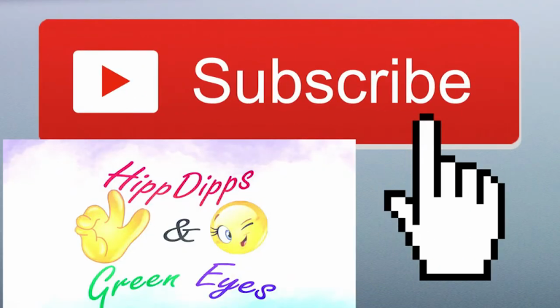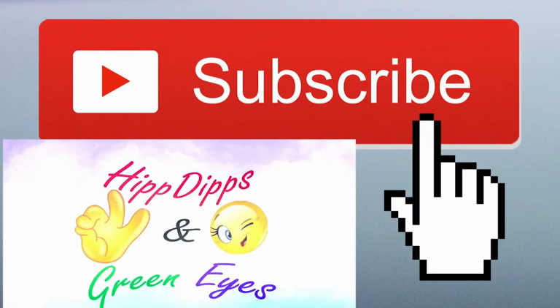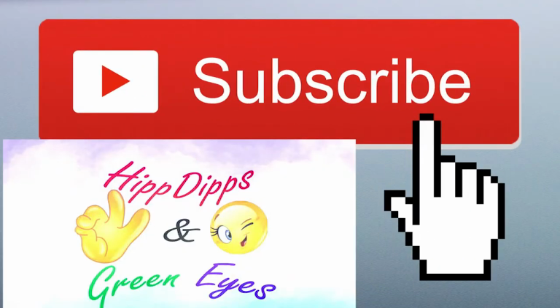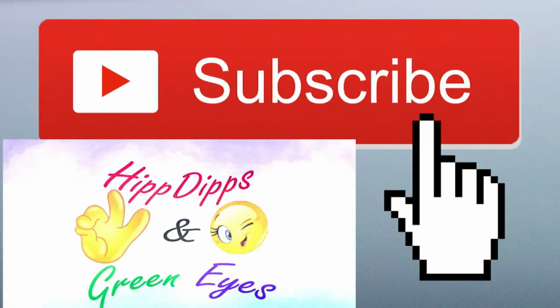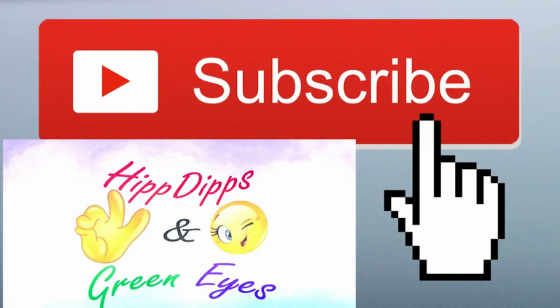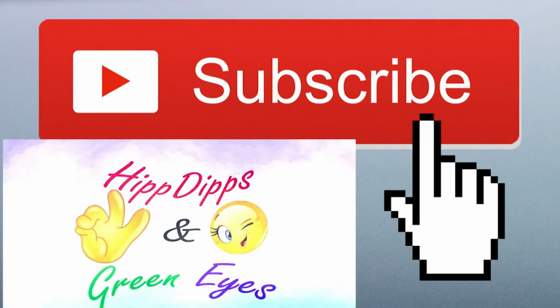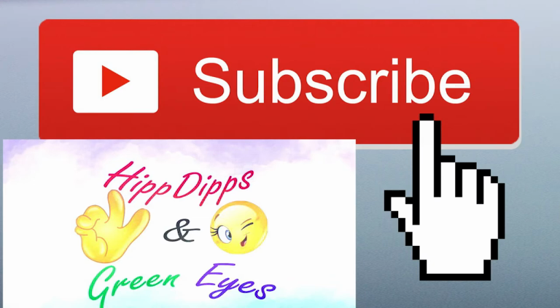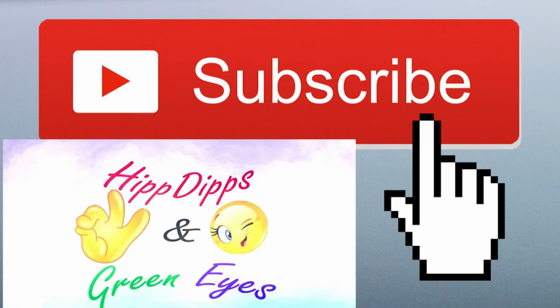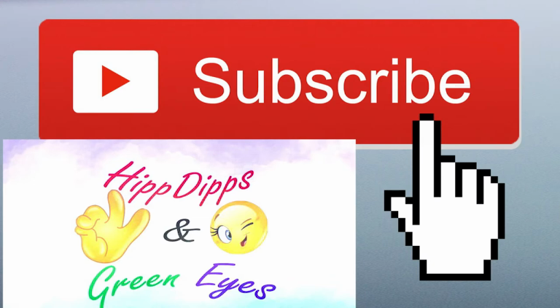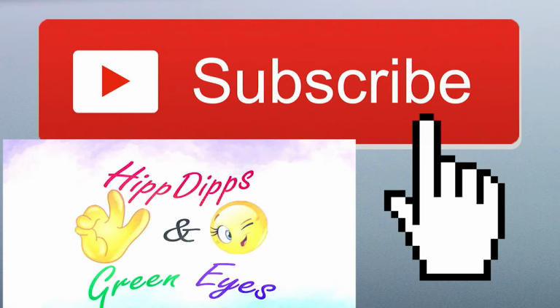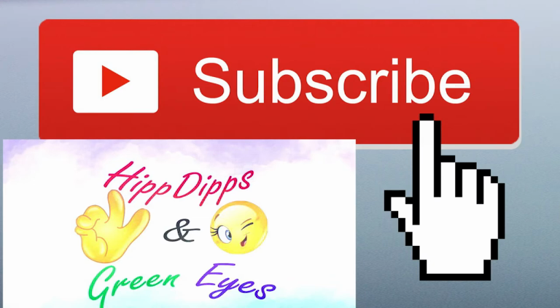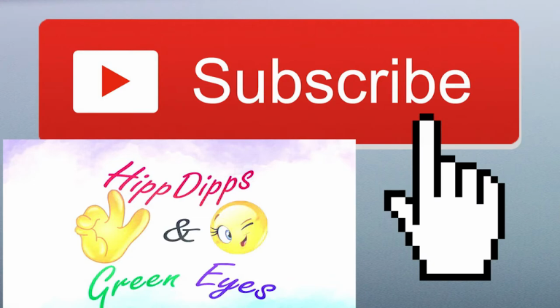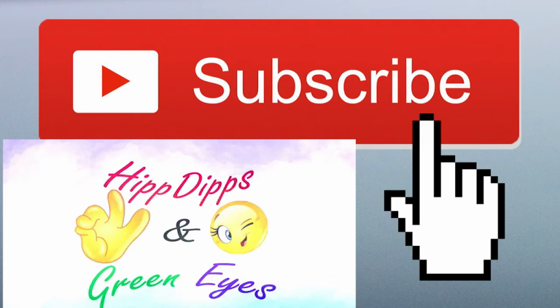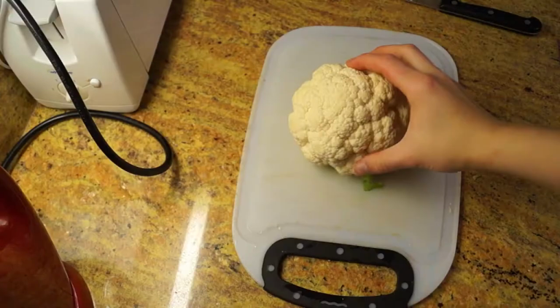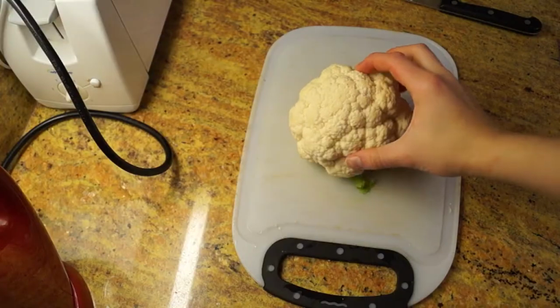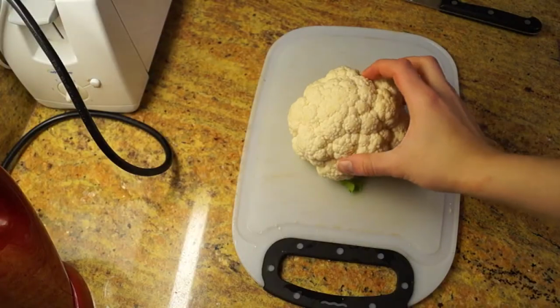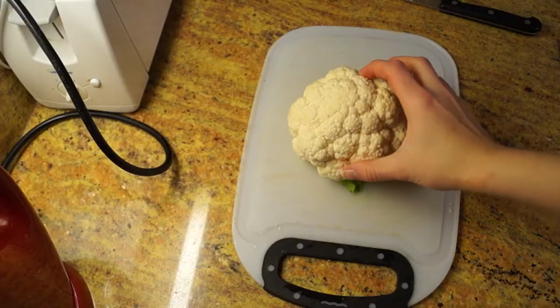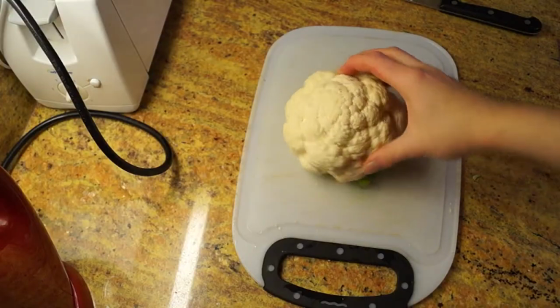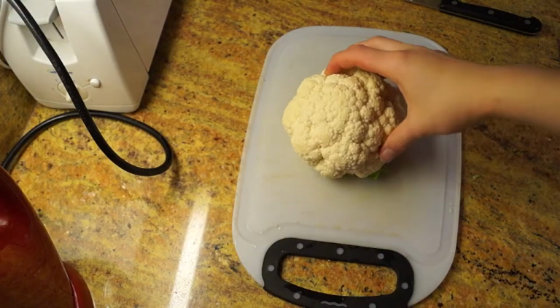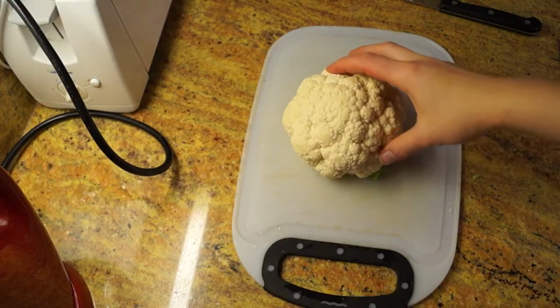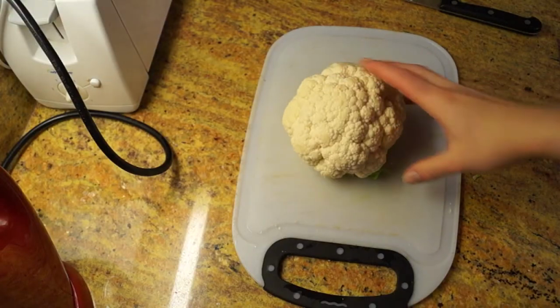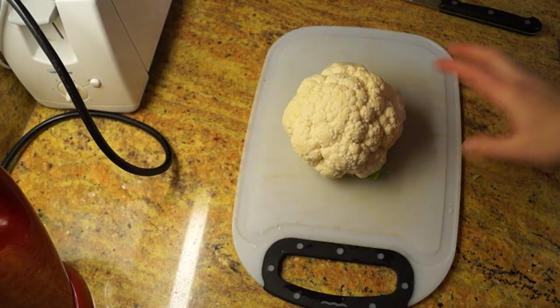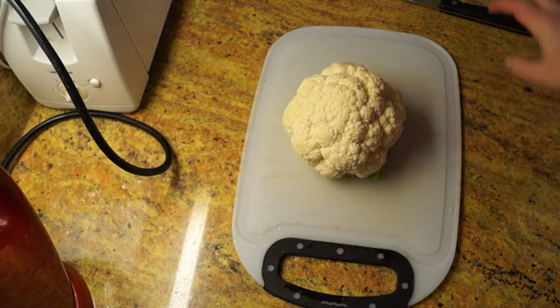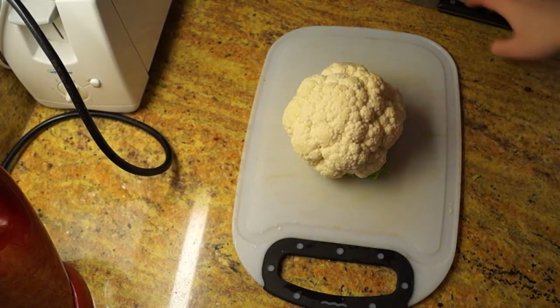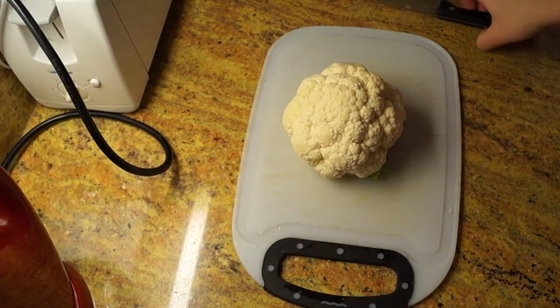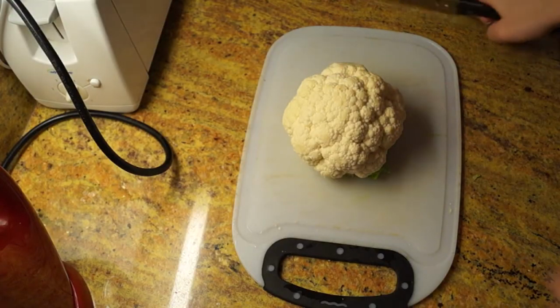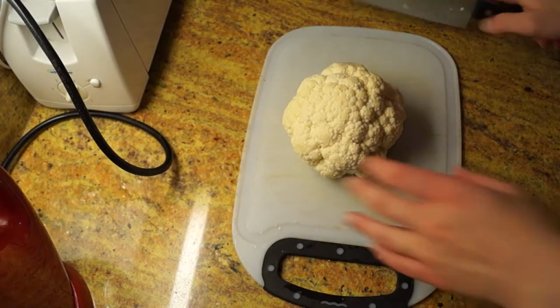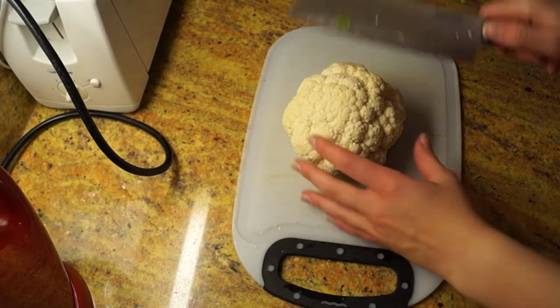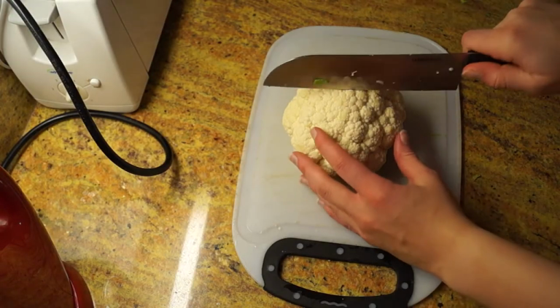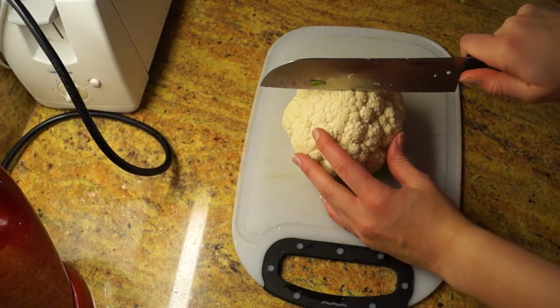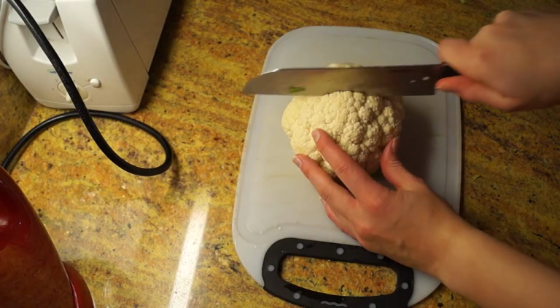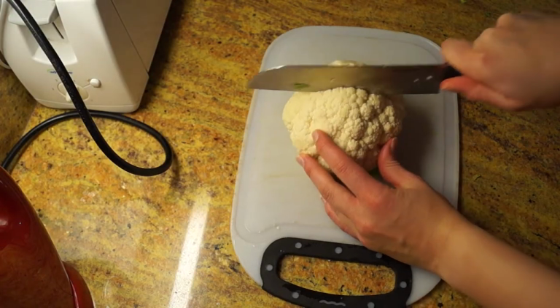Before I start beginning the video, please like, comment, and subscribe for more. So to begin...